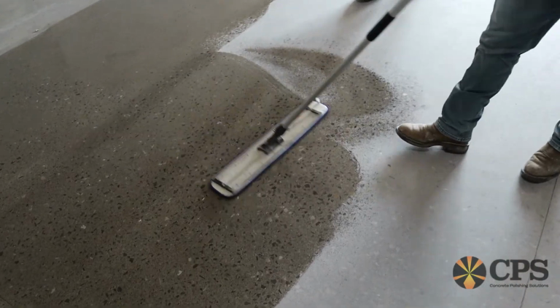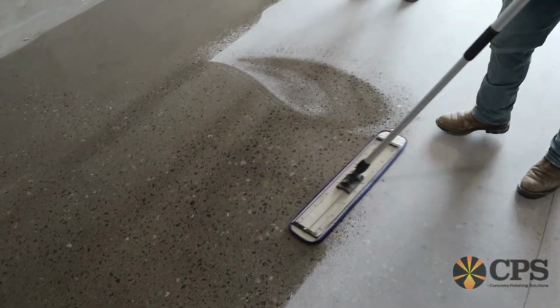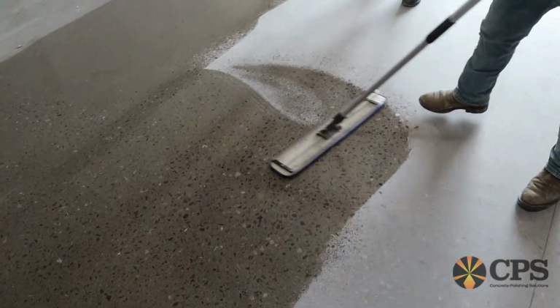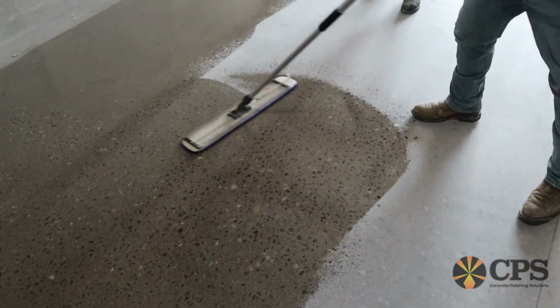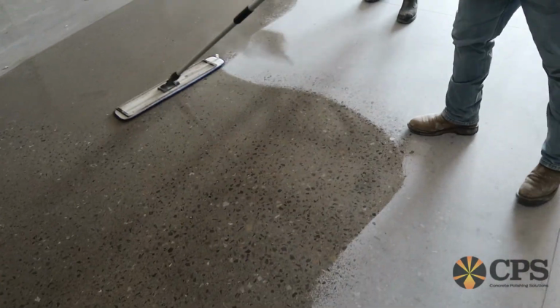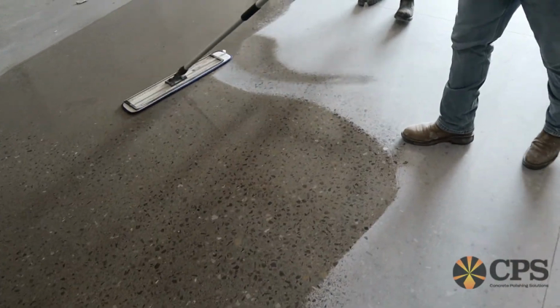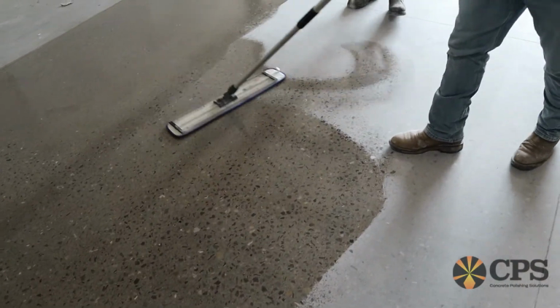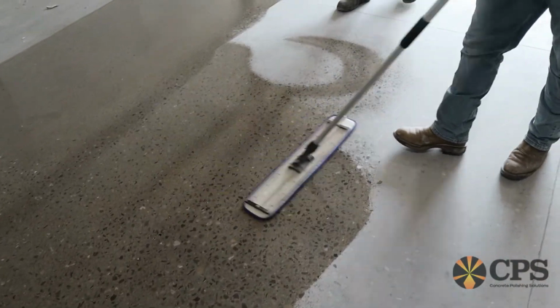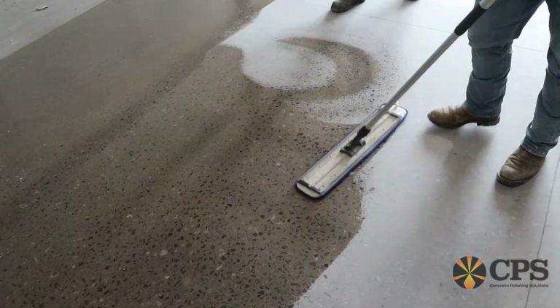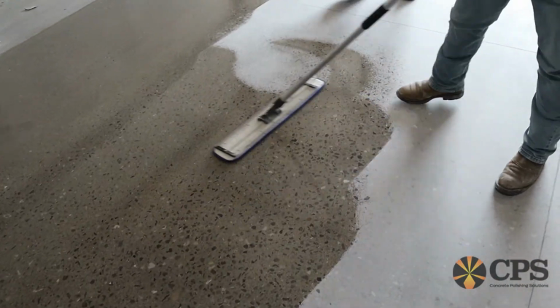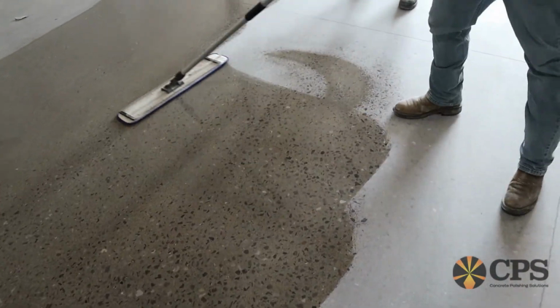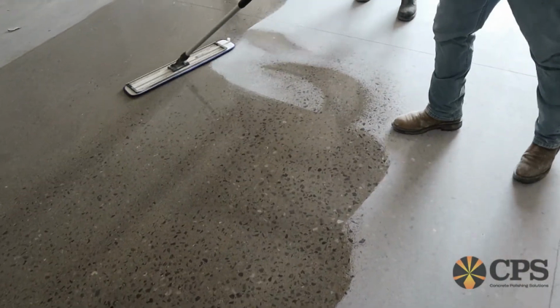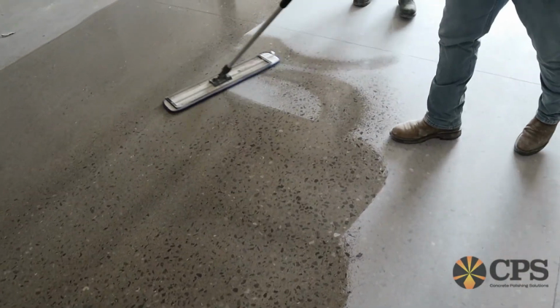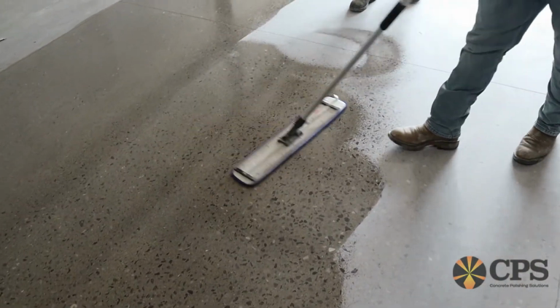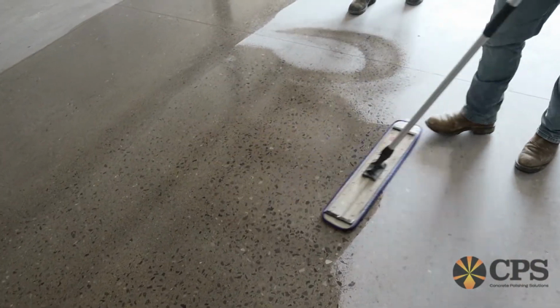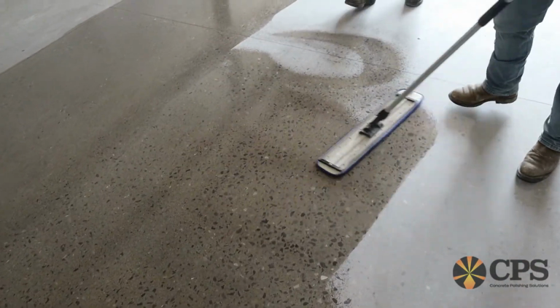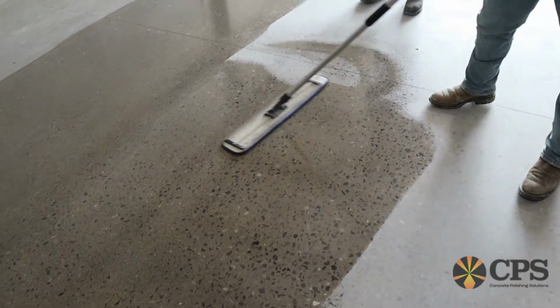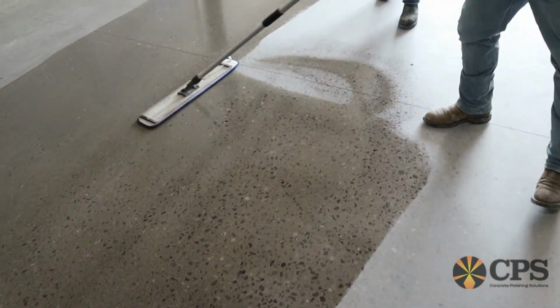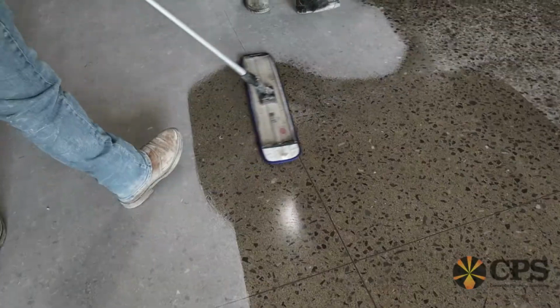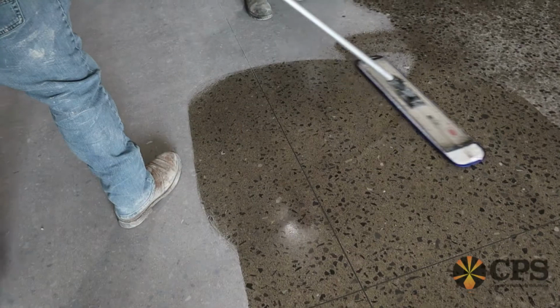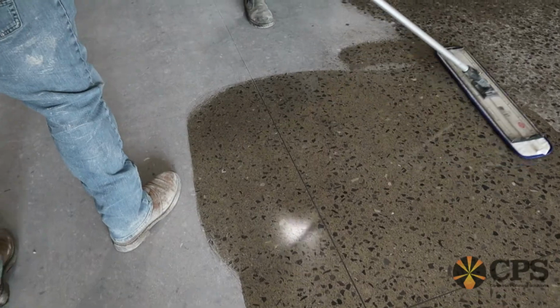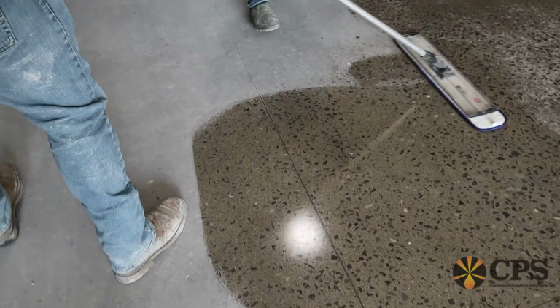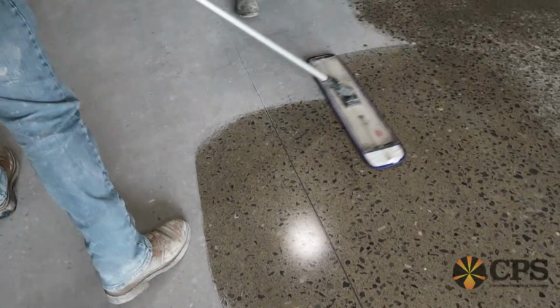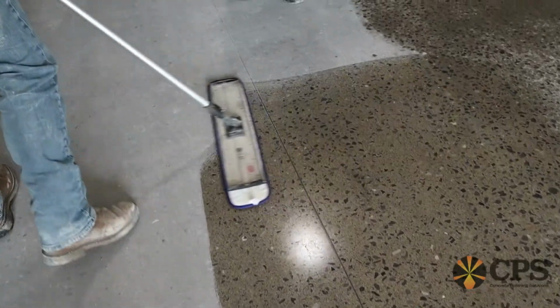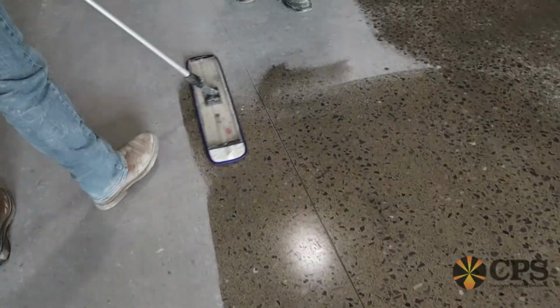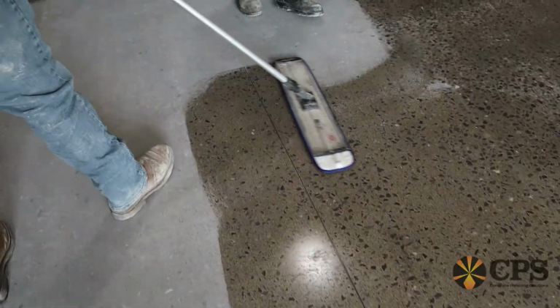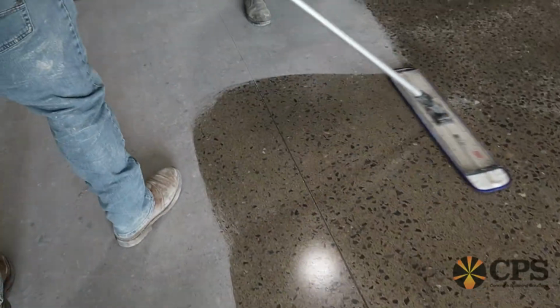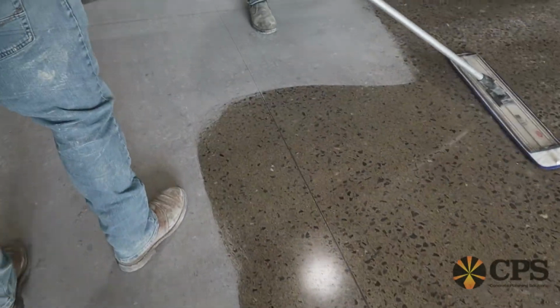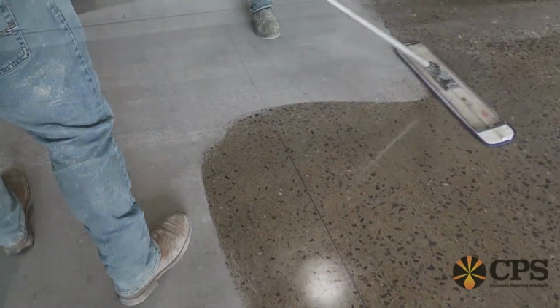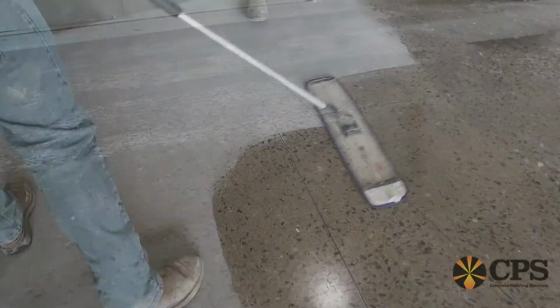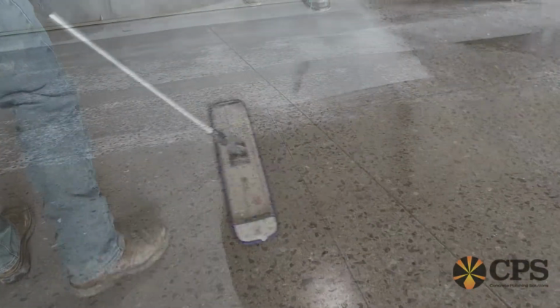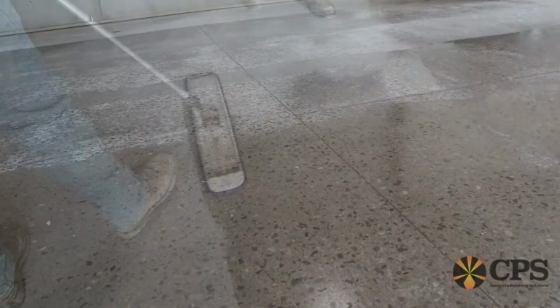Overall, densifying concrete dramatically helps with the grinding and polishing process. CPS armor densifiers are simple and easy to use.